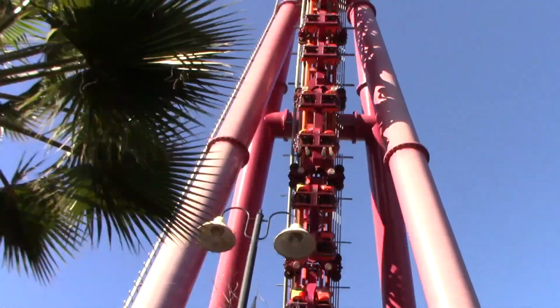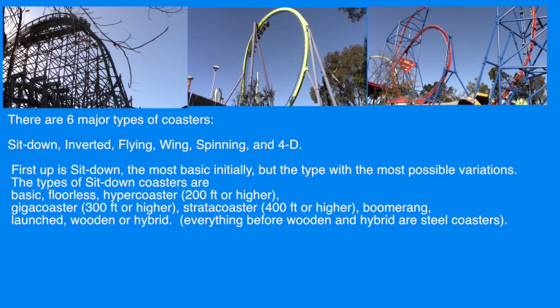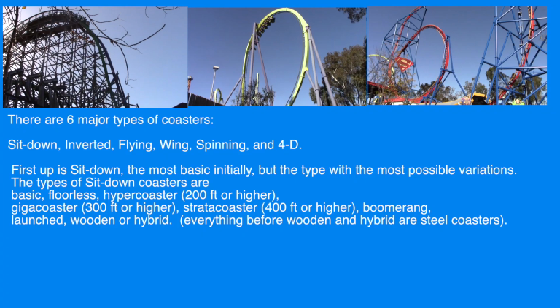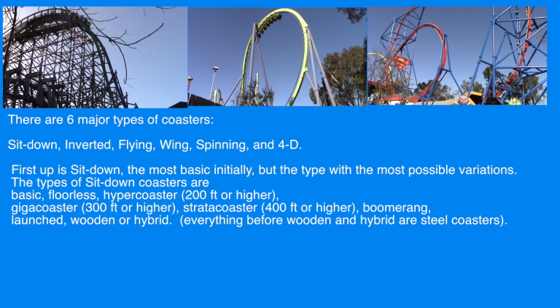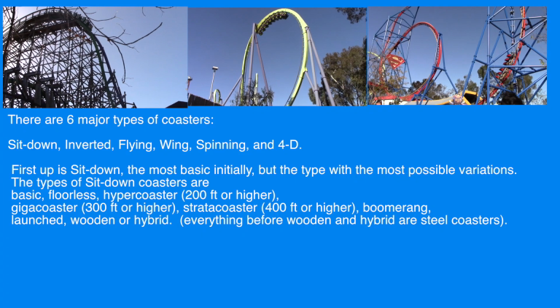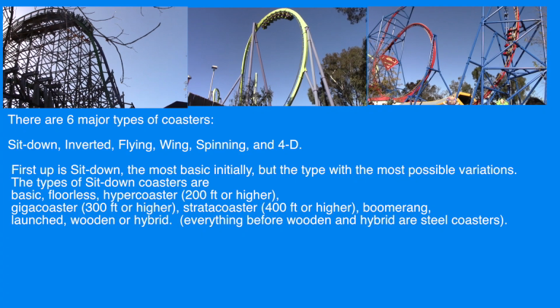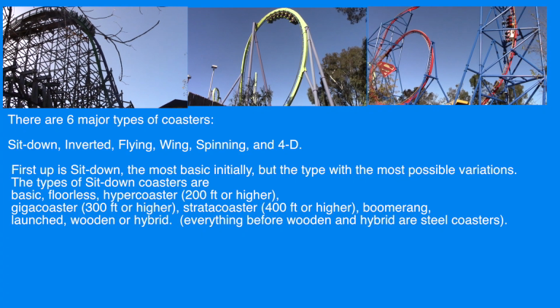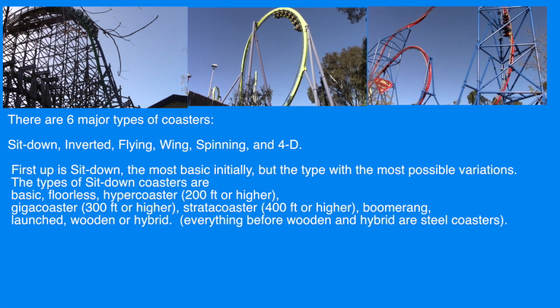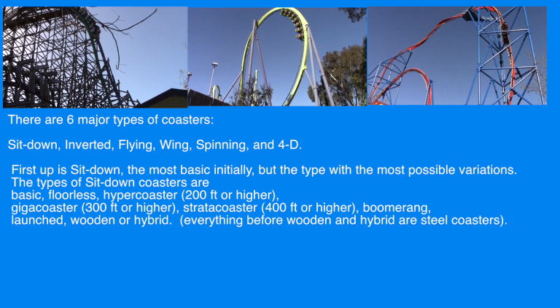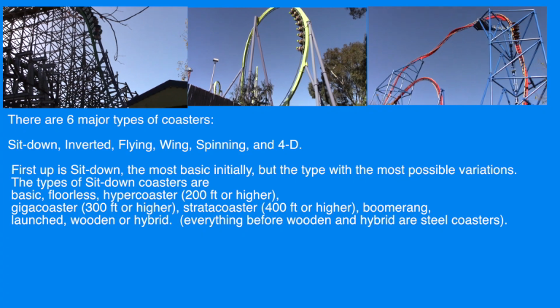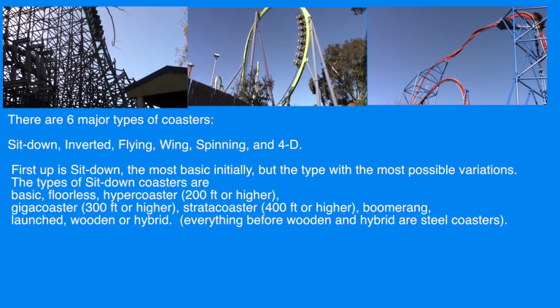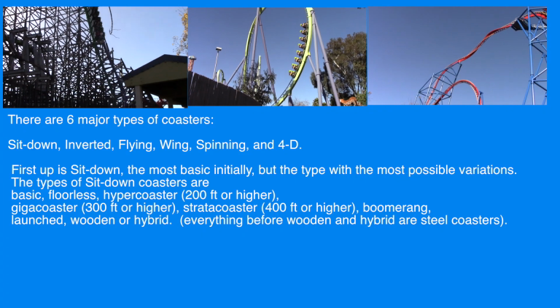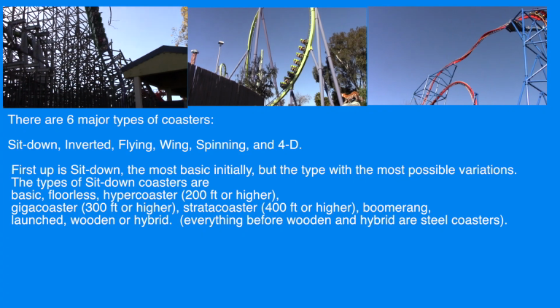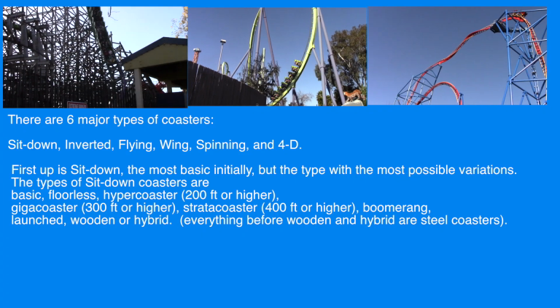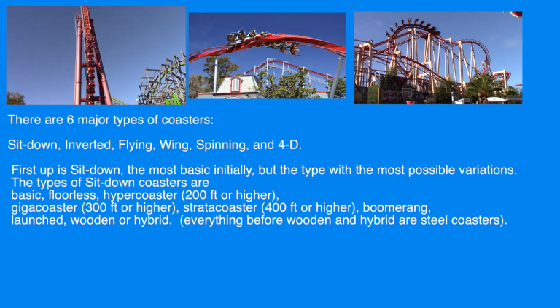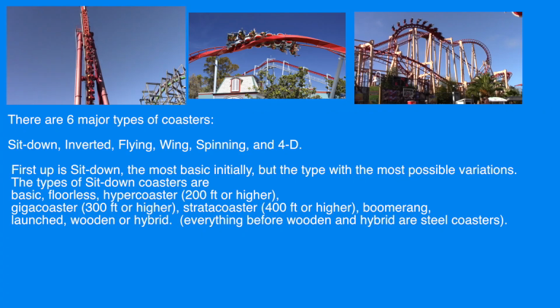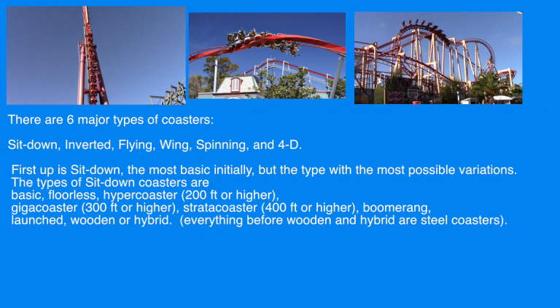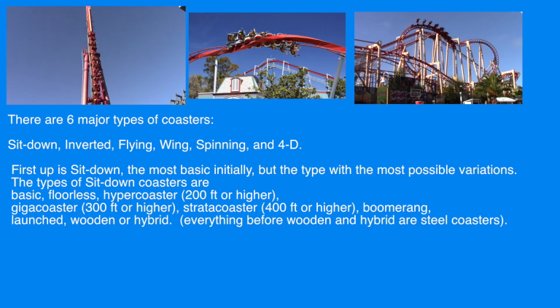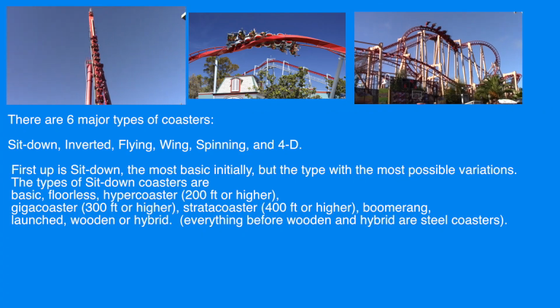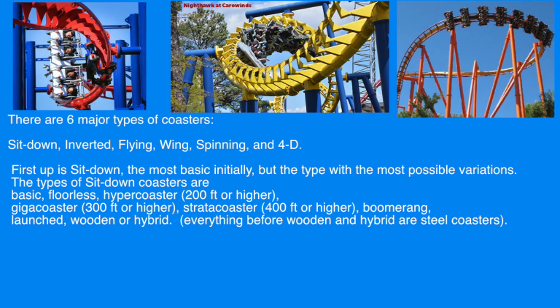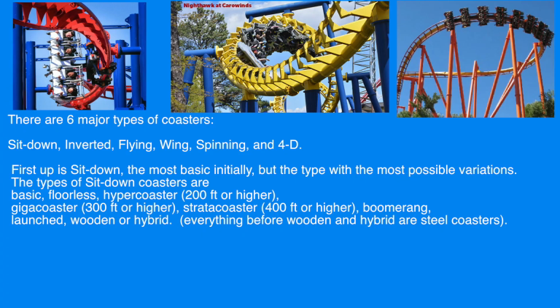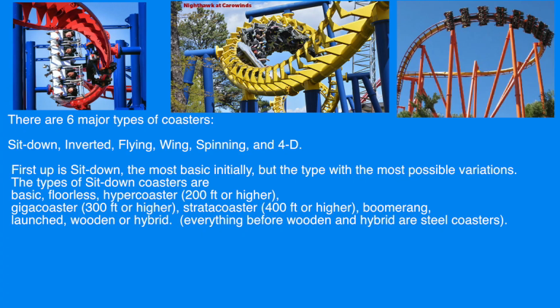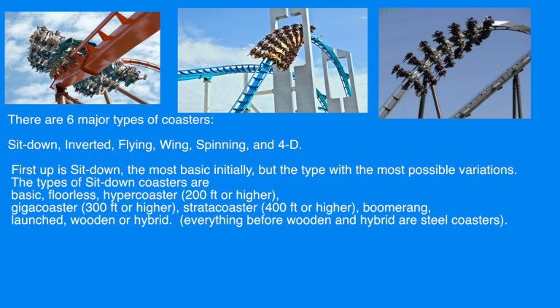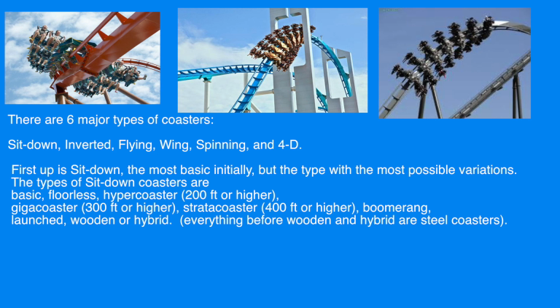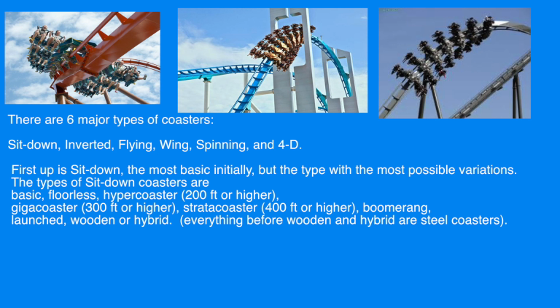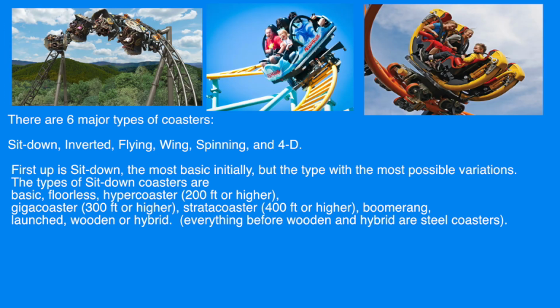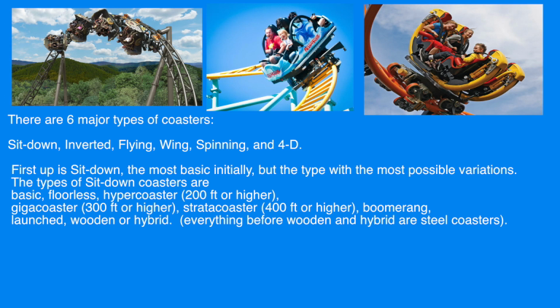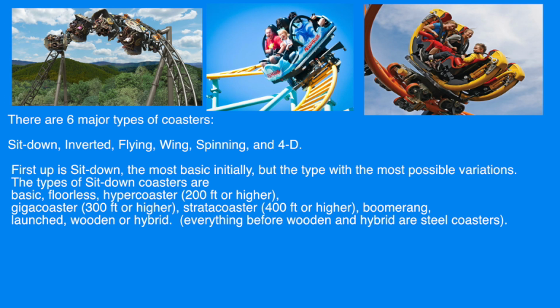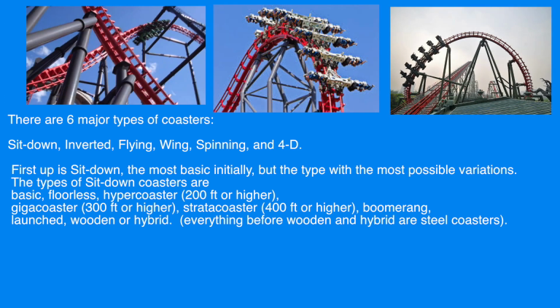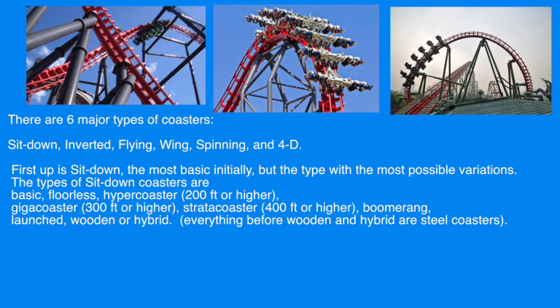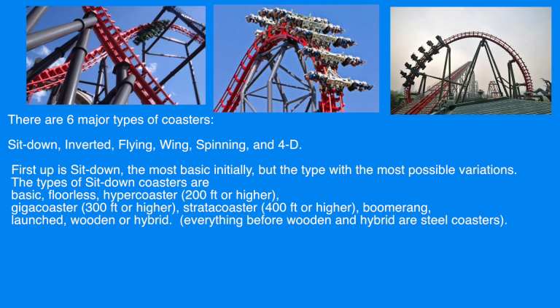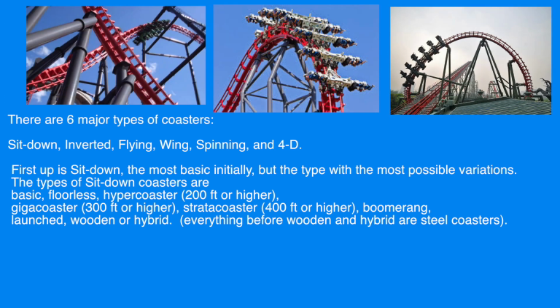There are six major types of coasters: sit-down, inverted, flying, wing, spinning, and 4D.